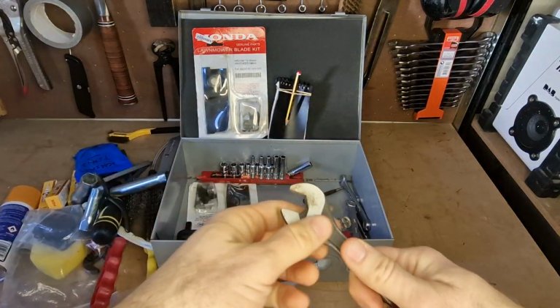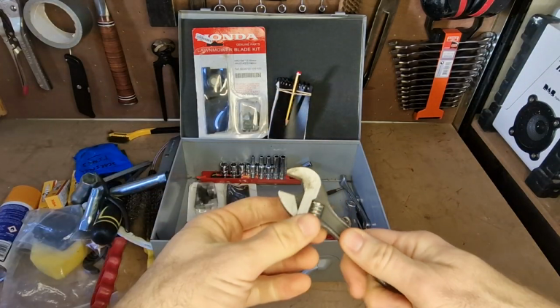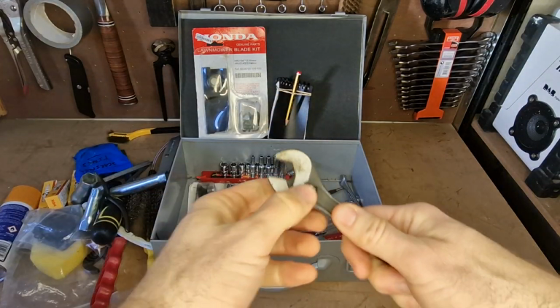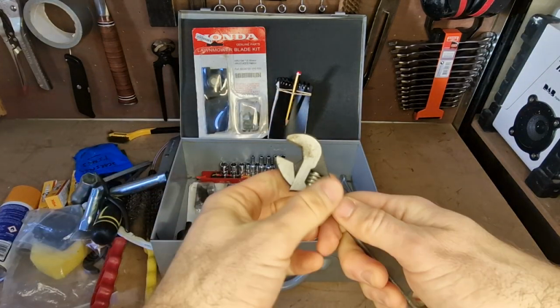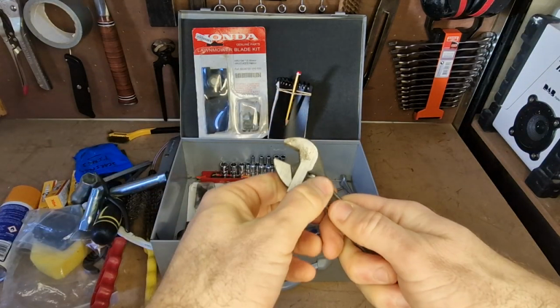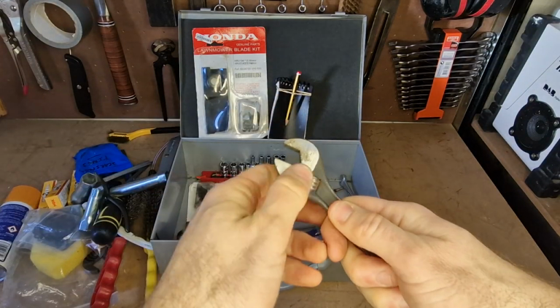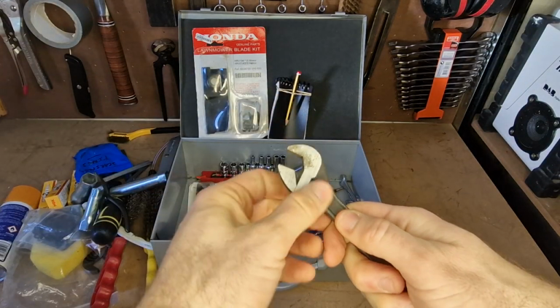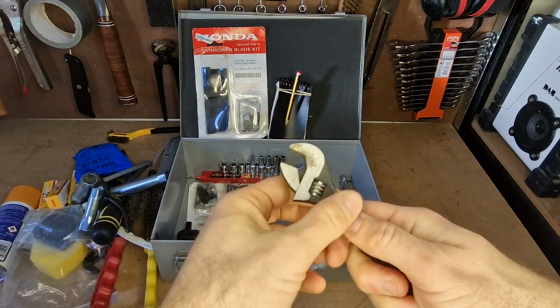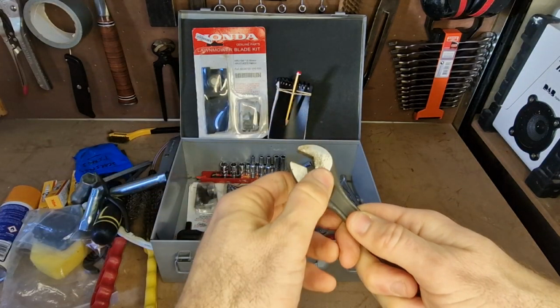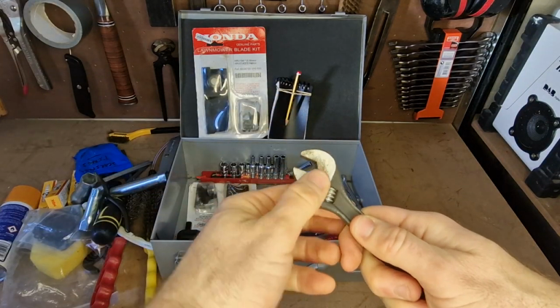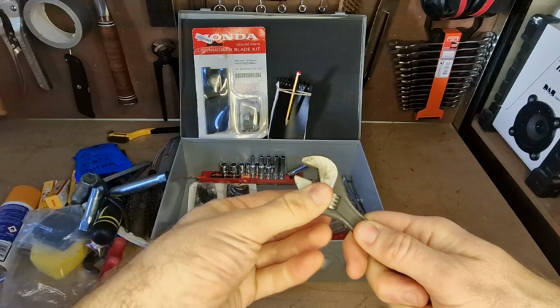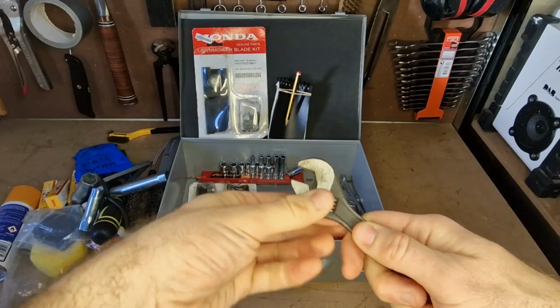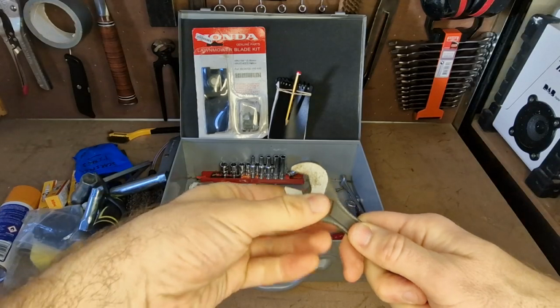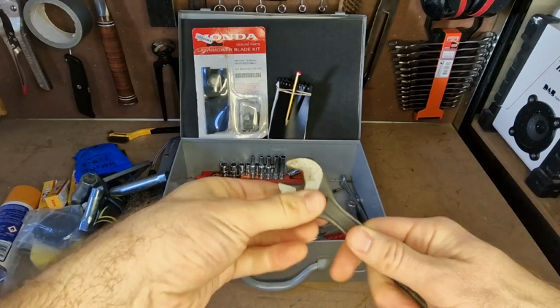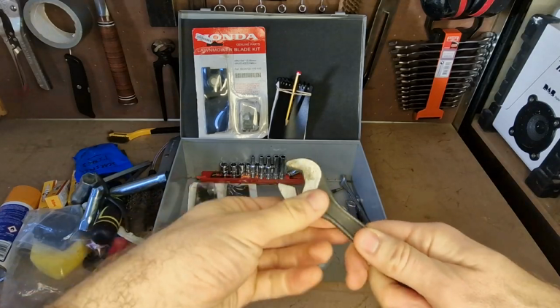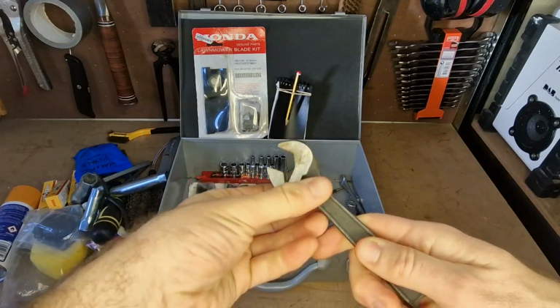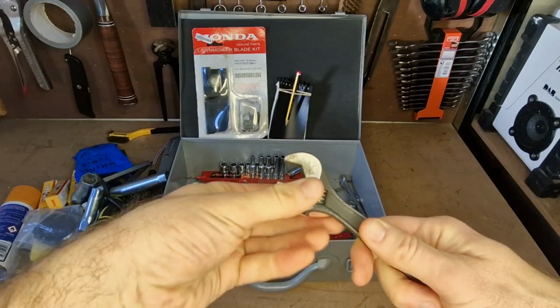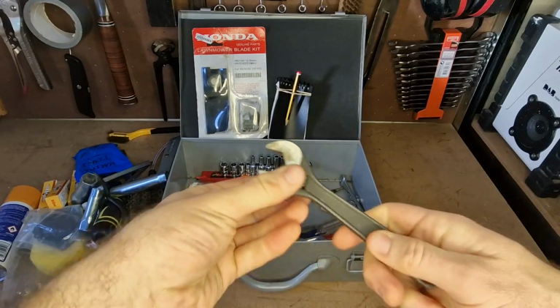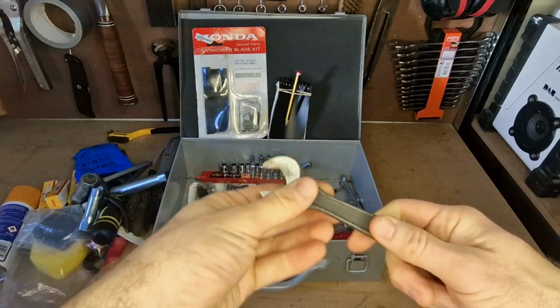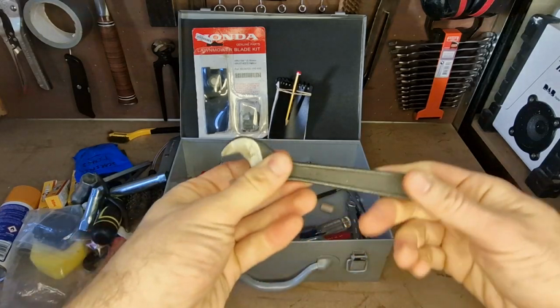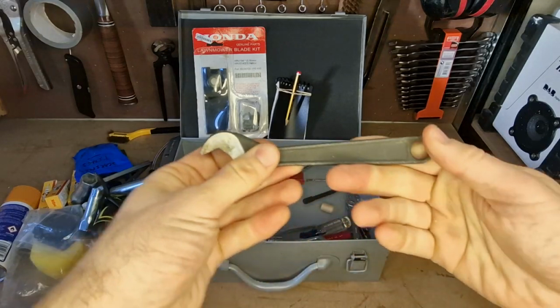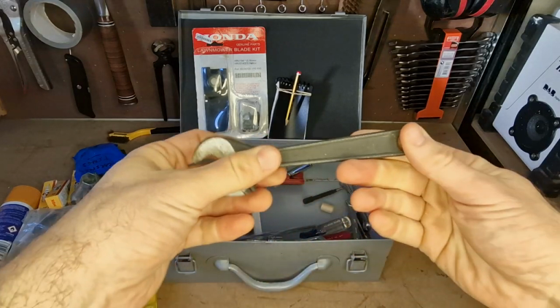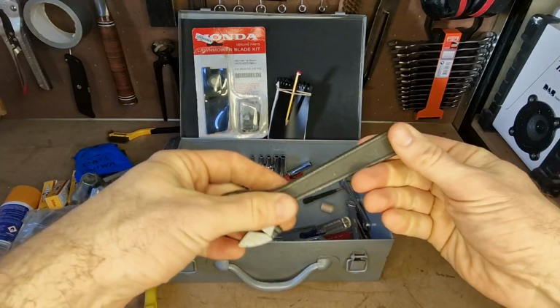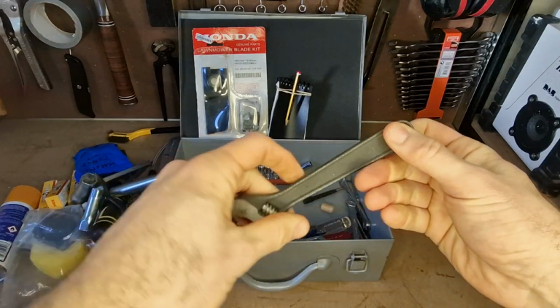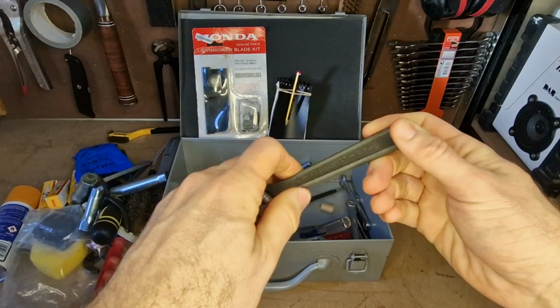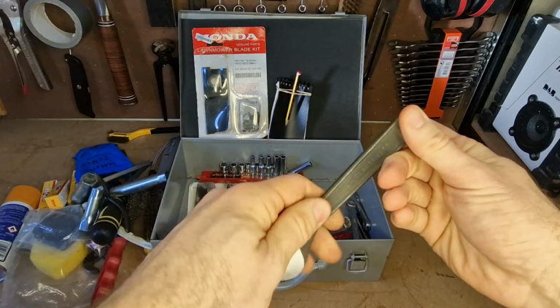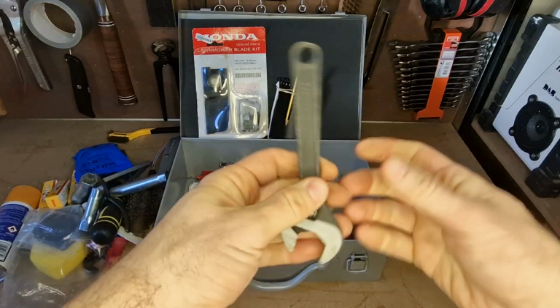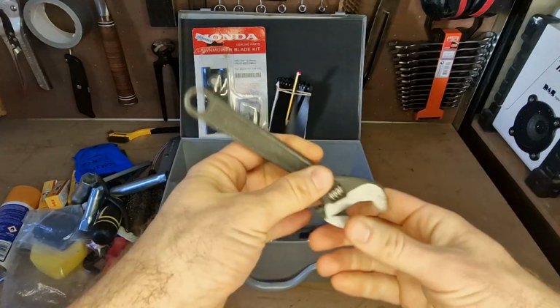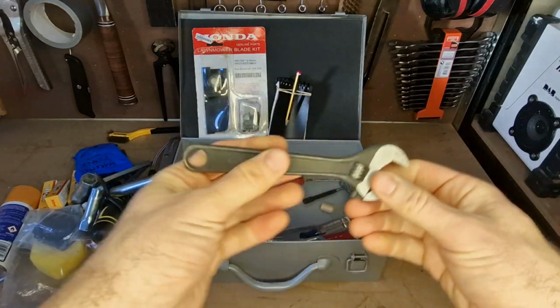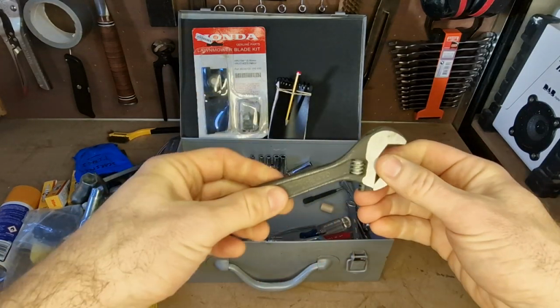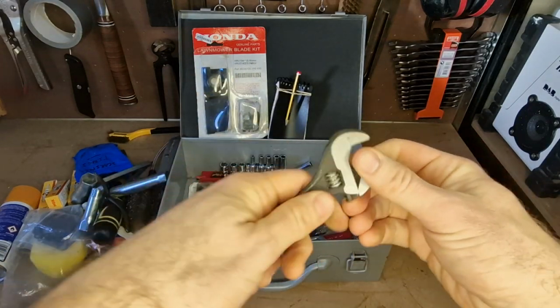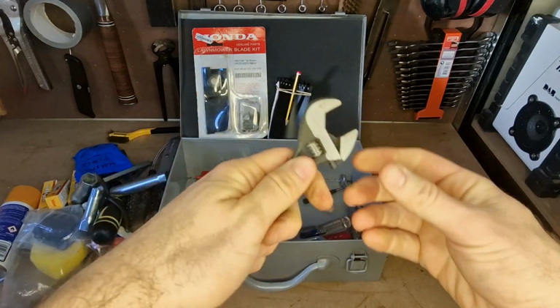I keep a Stanley utility knife and a Crescent wrench, or adjustable spanner — made by Crescent. Really nice and useful.